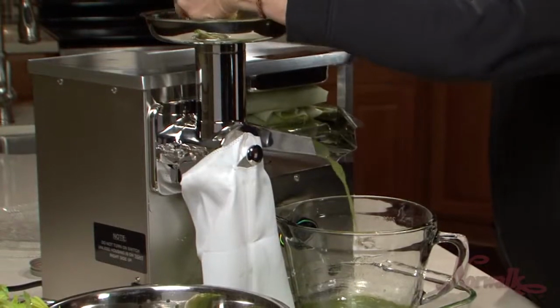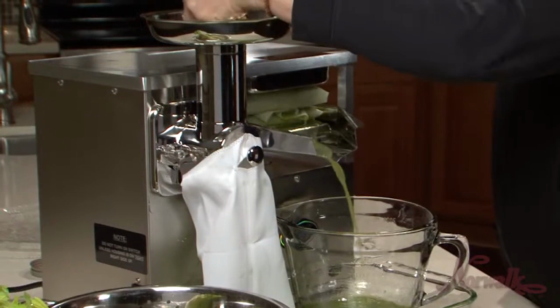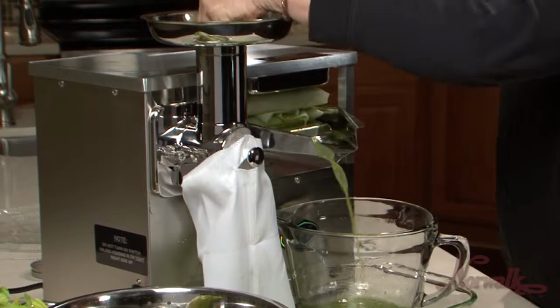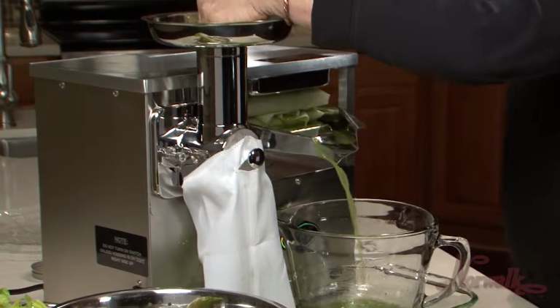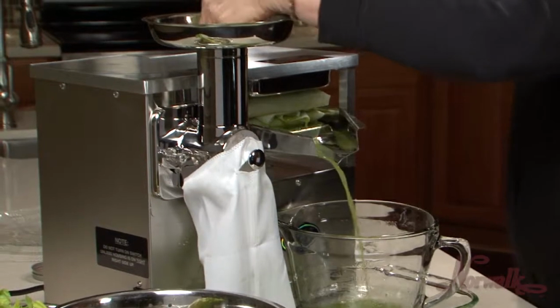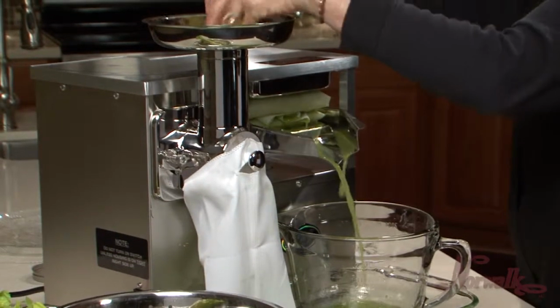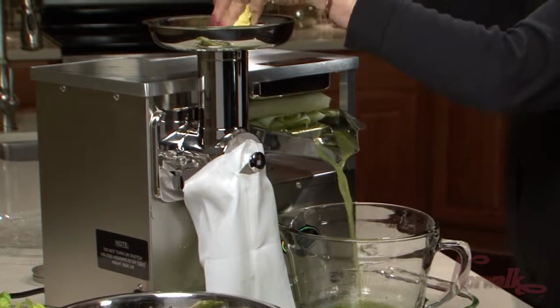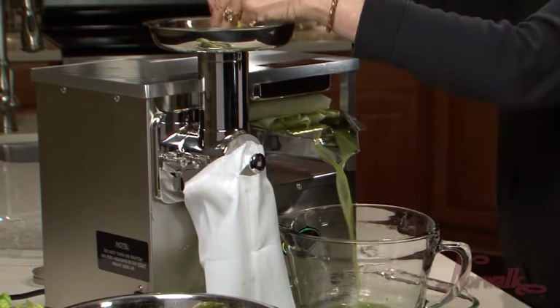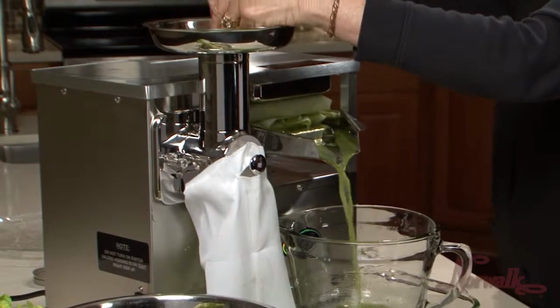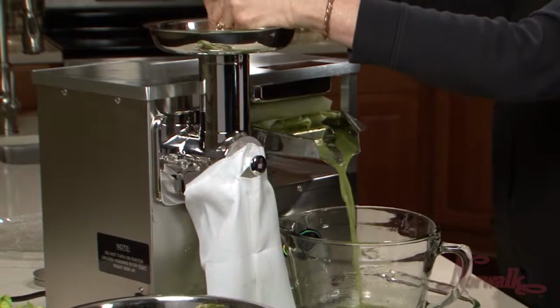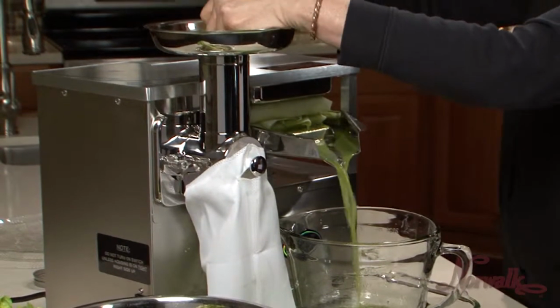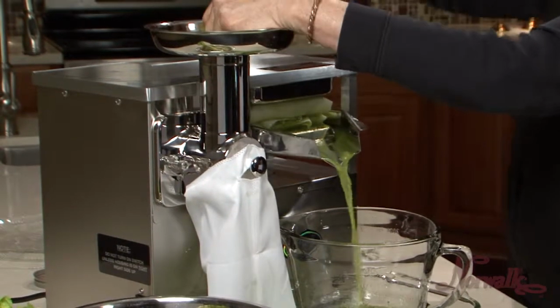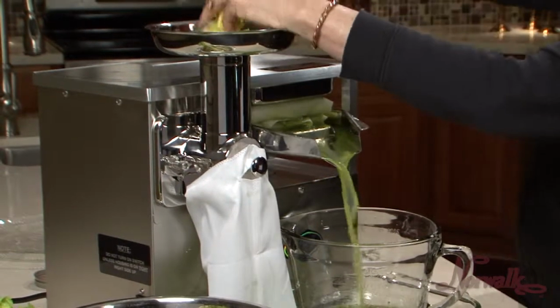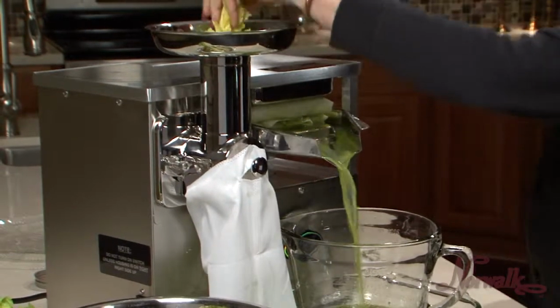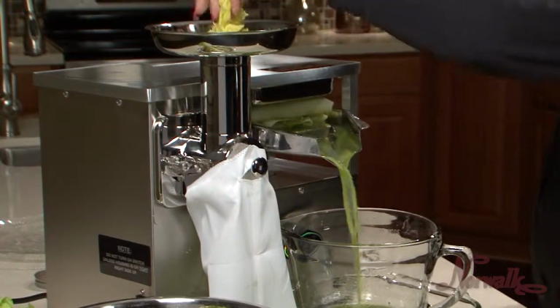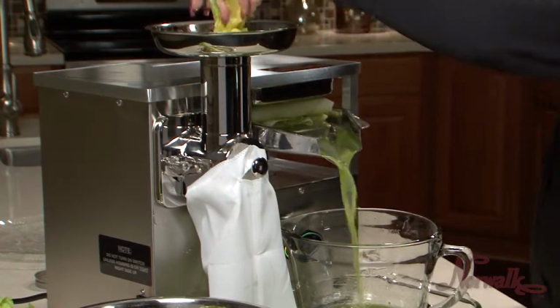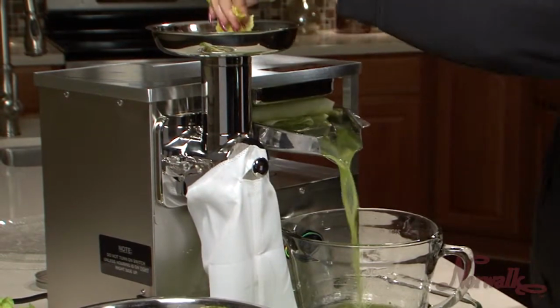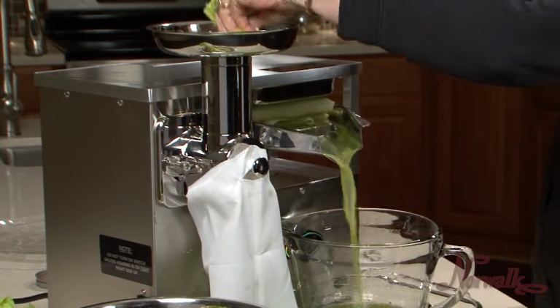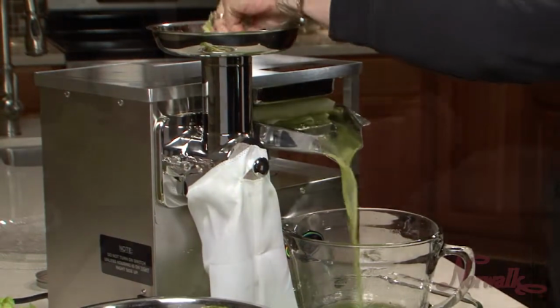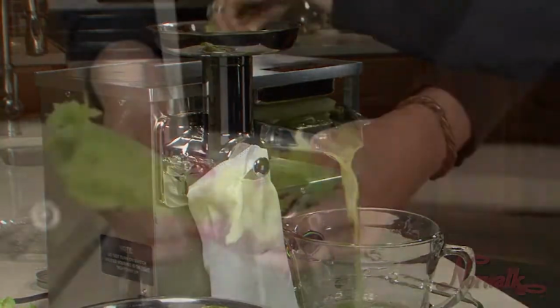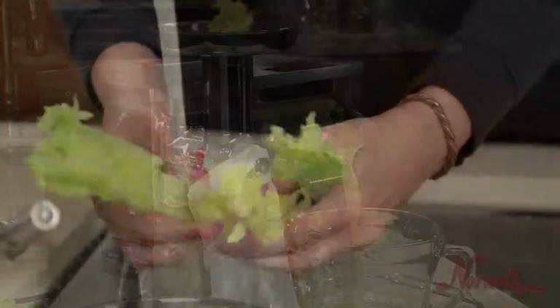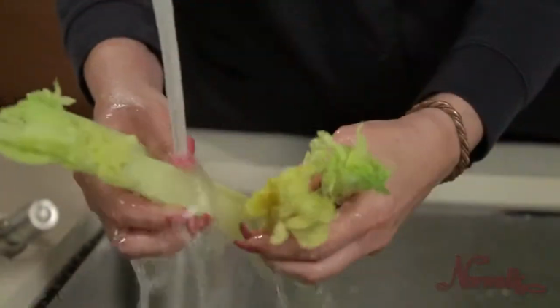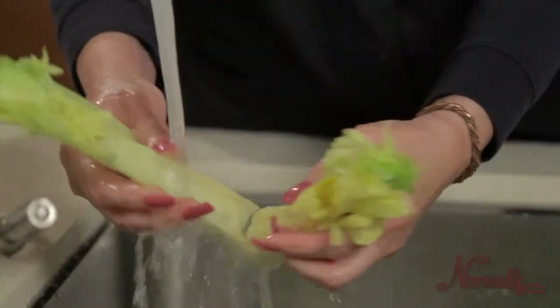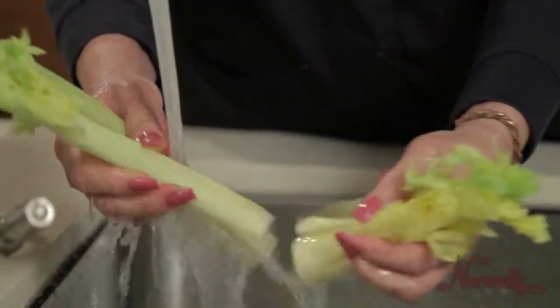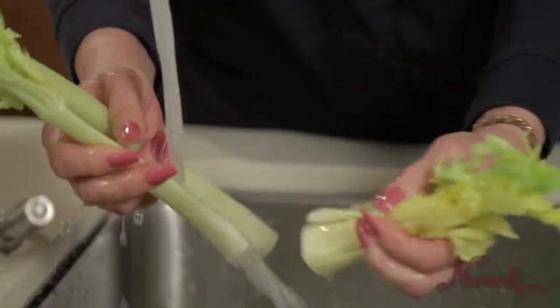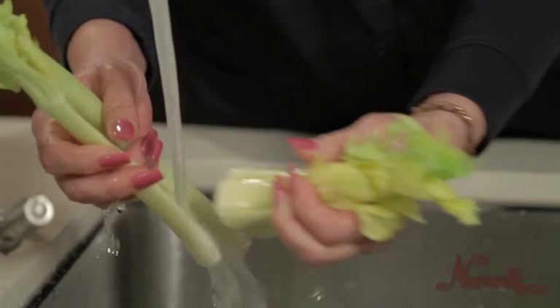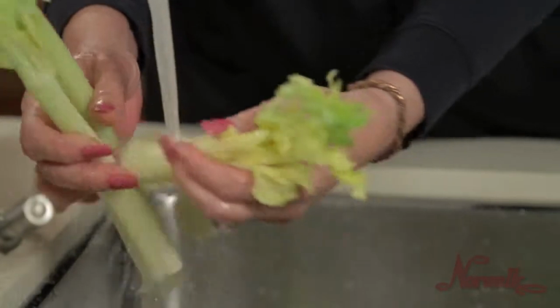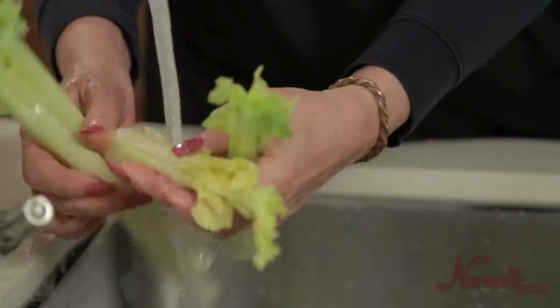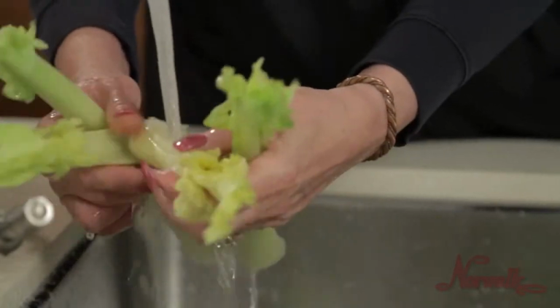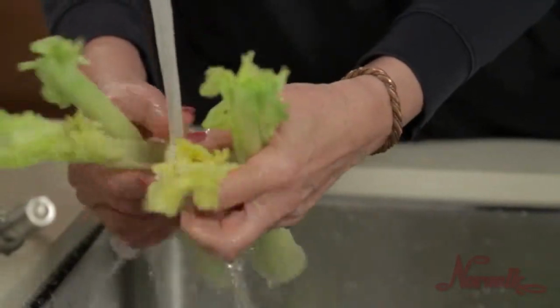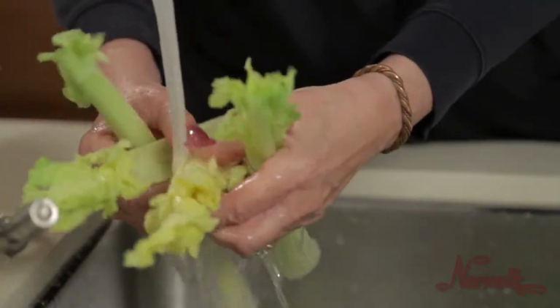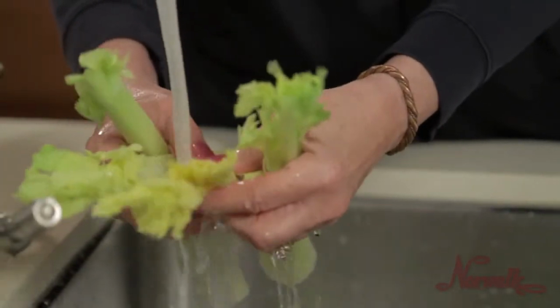Norwalk's Juice of the Month for June is Celery Juice. Here are some helpful tips for preparation of celery.